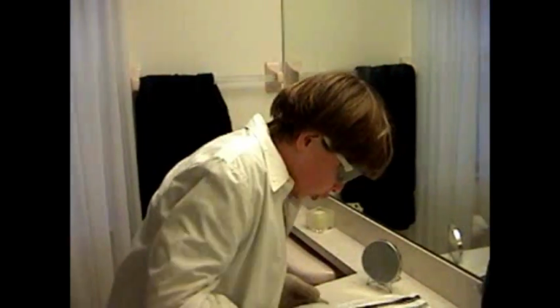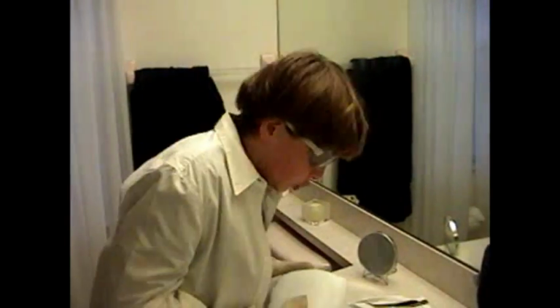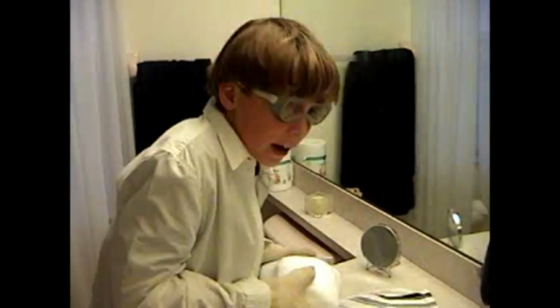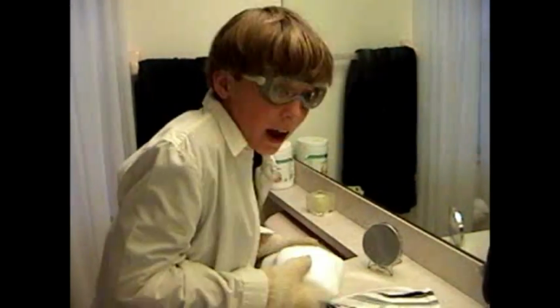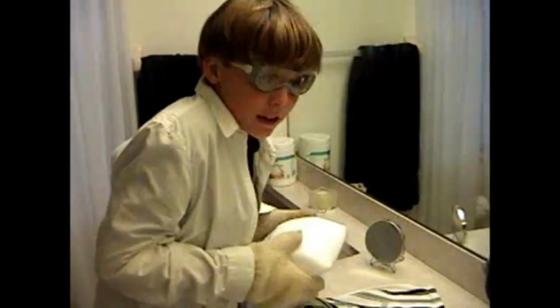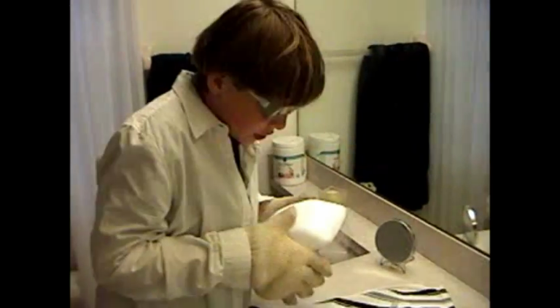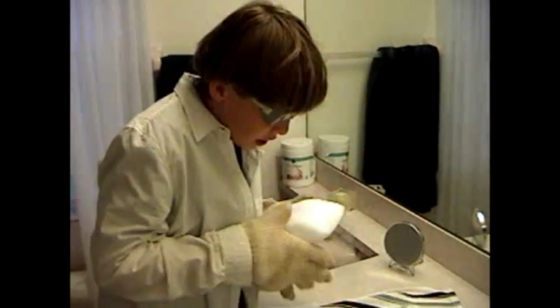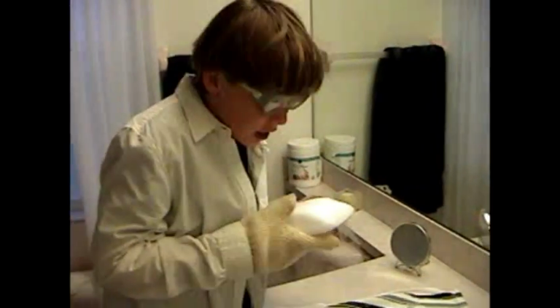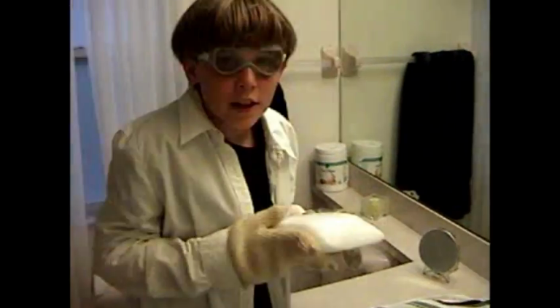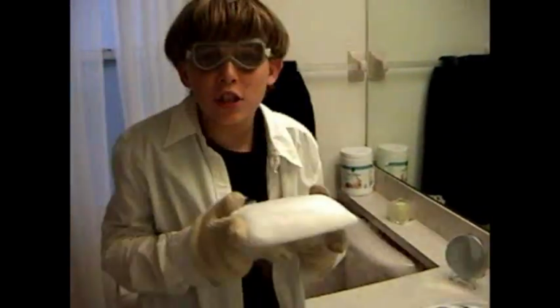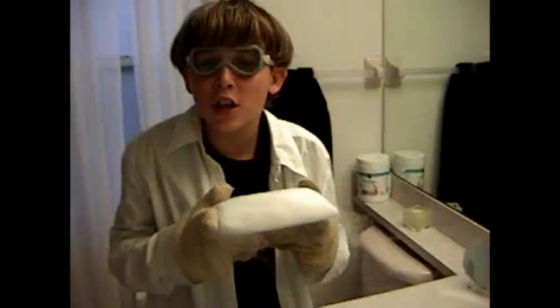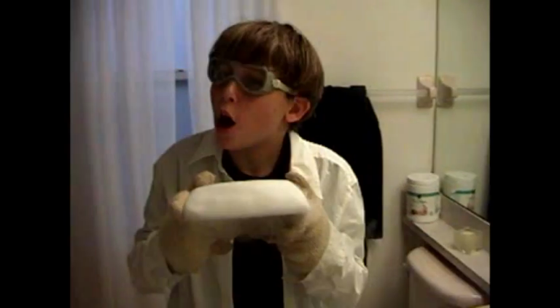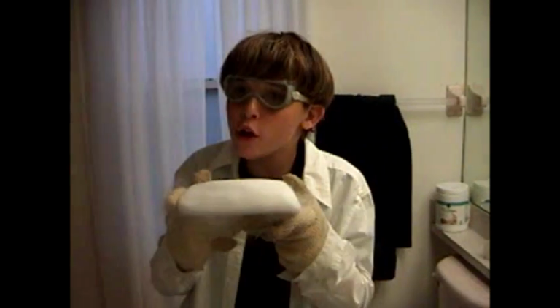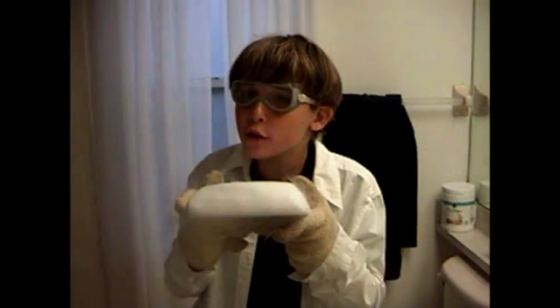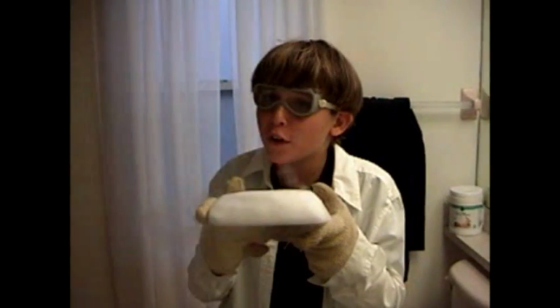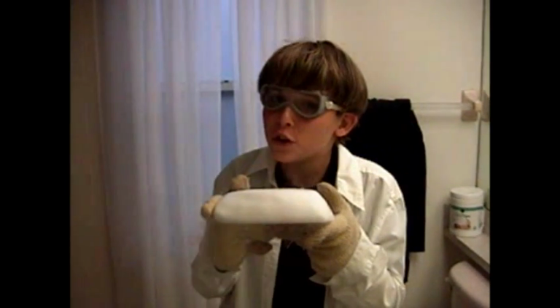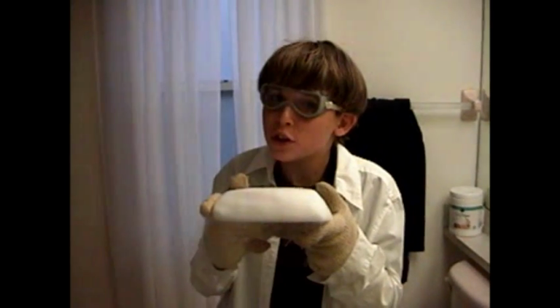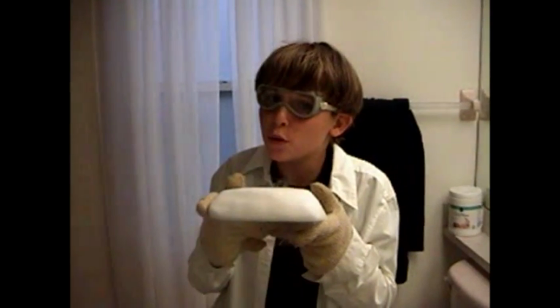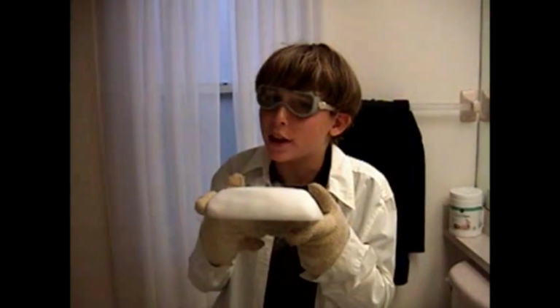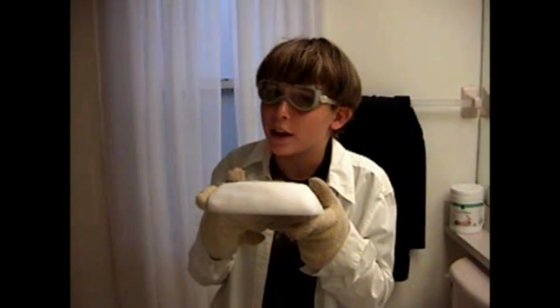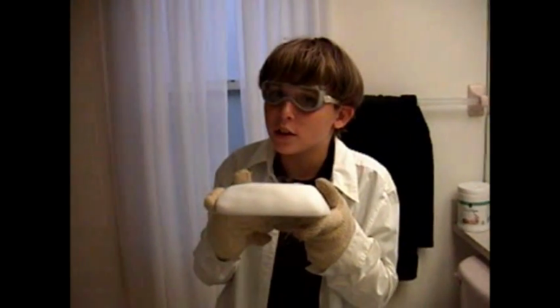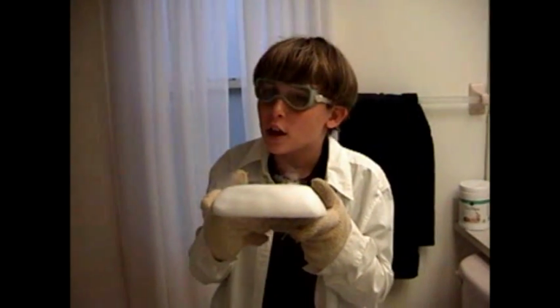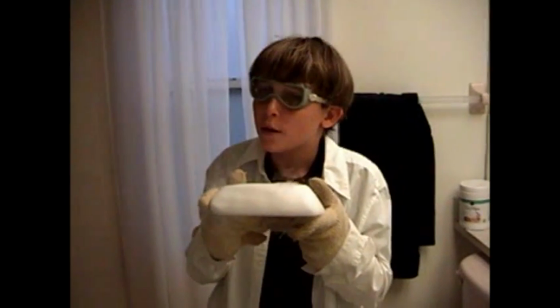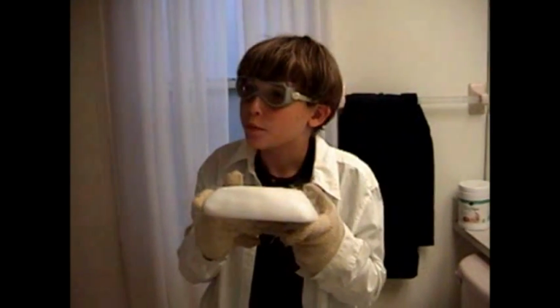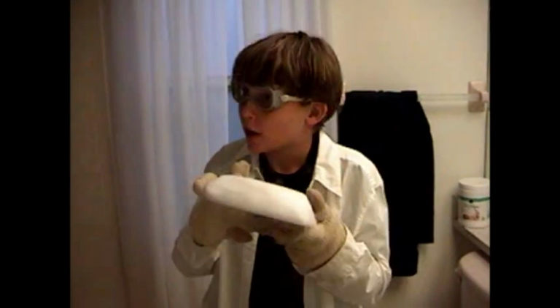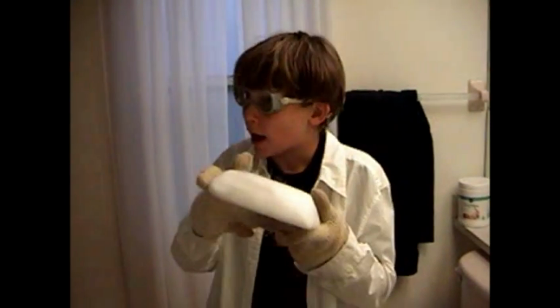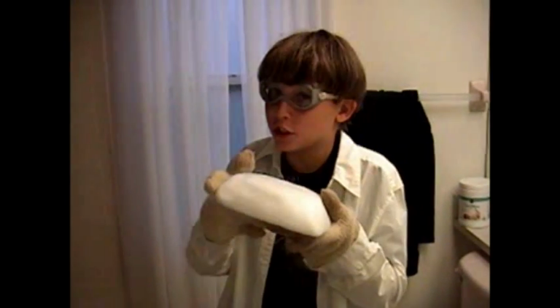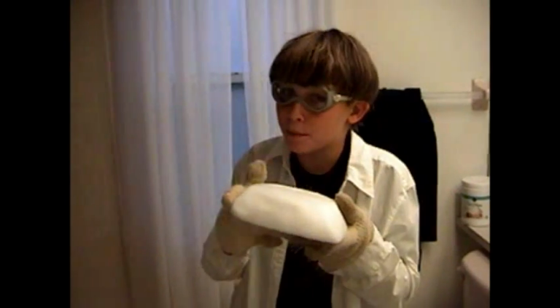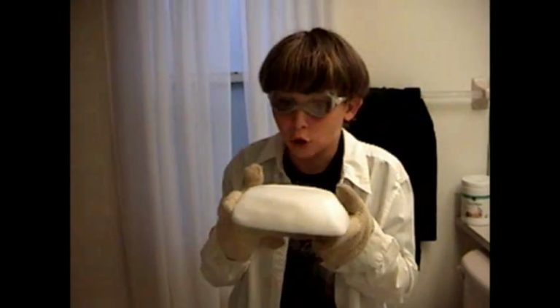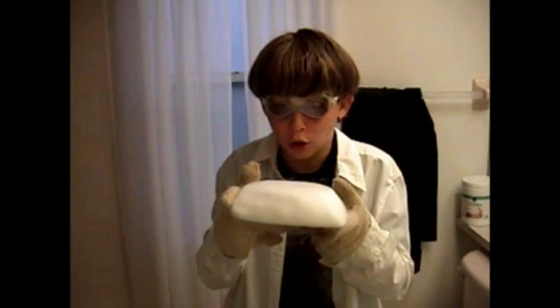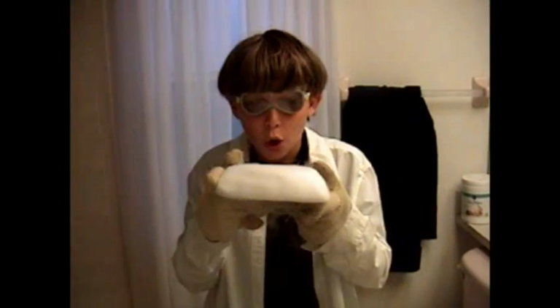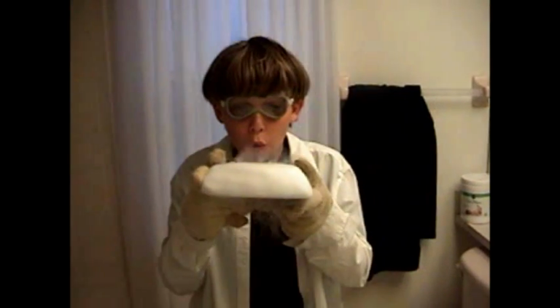Dry ice, and see all the fun you can do with it. As examples...